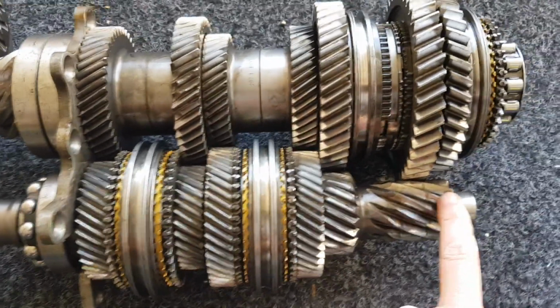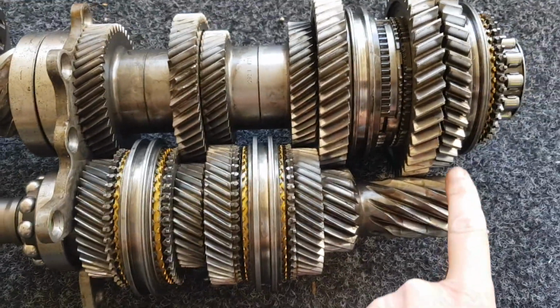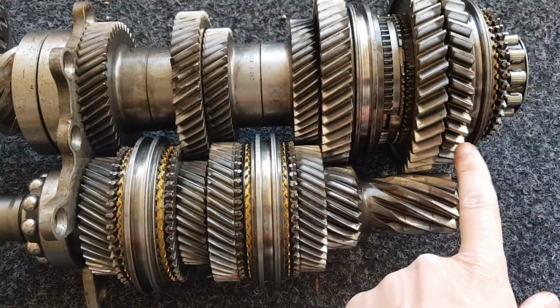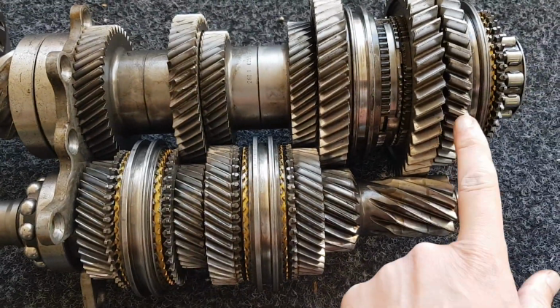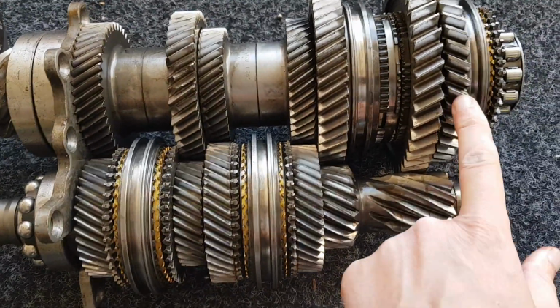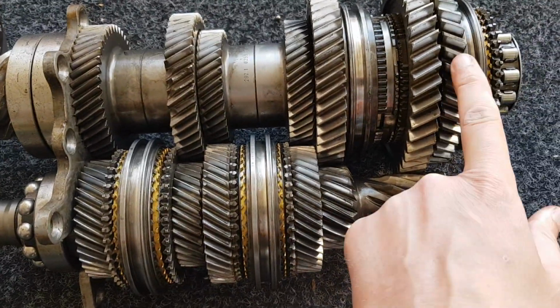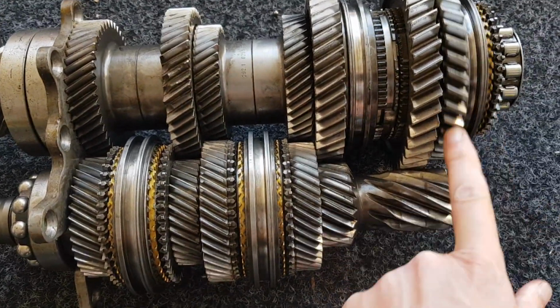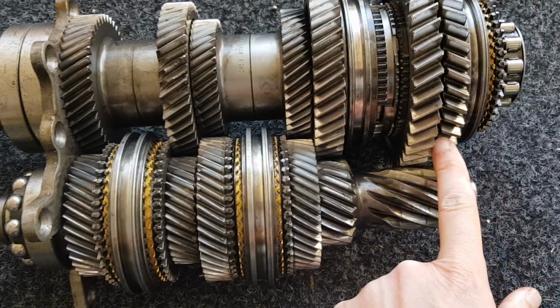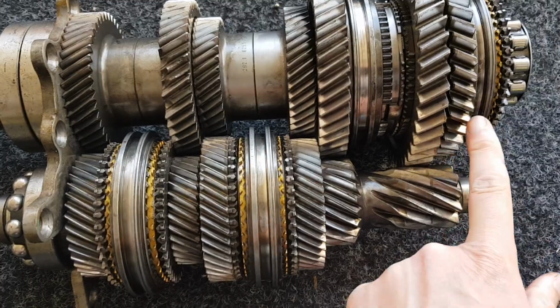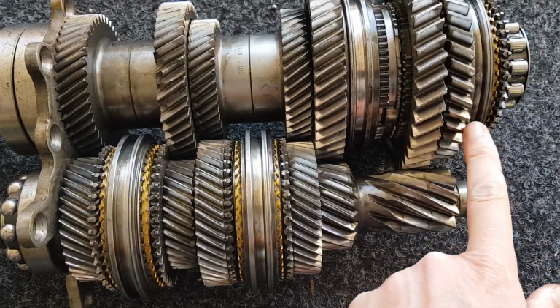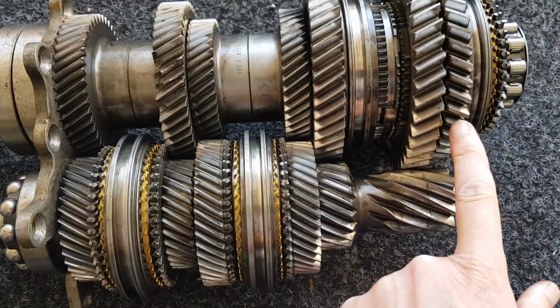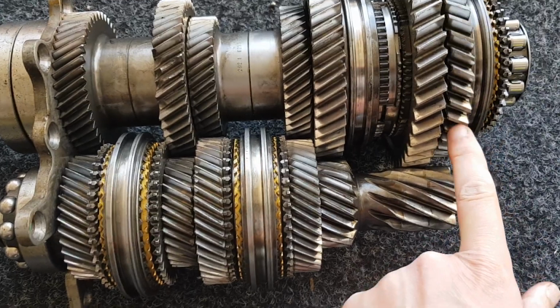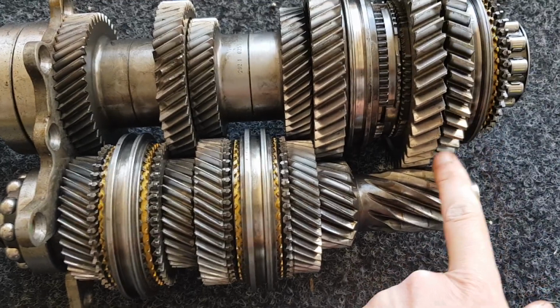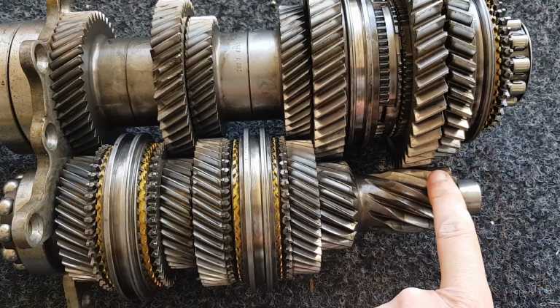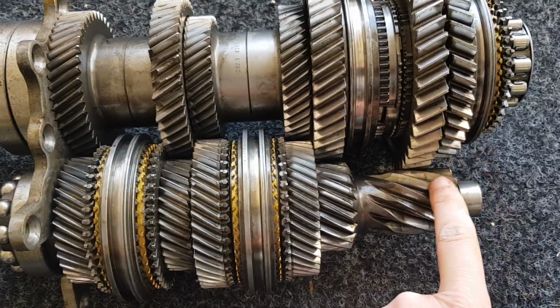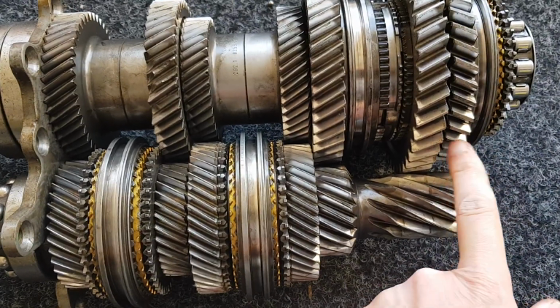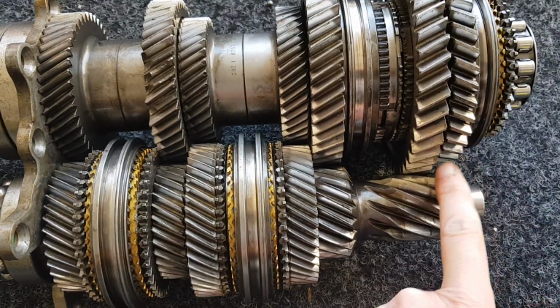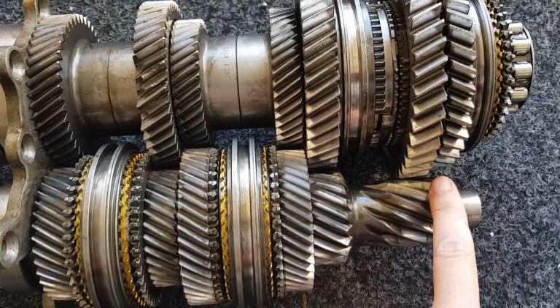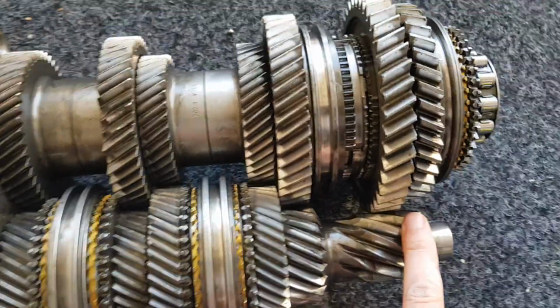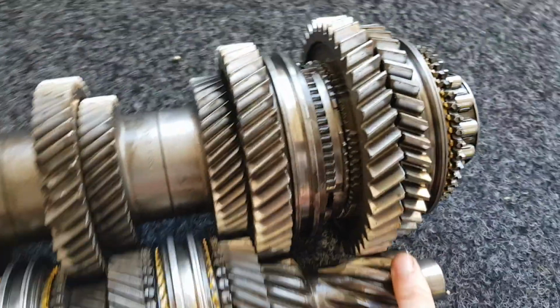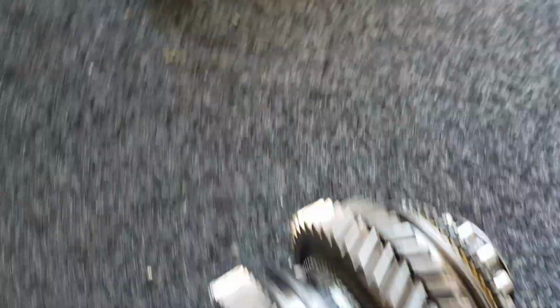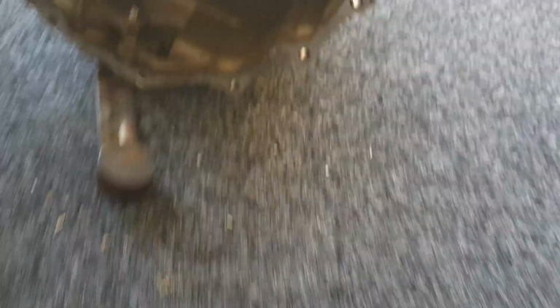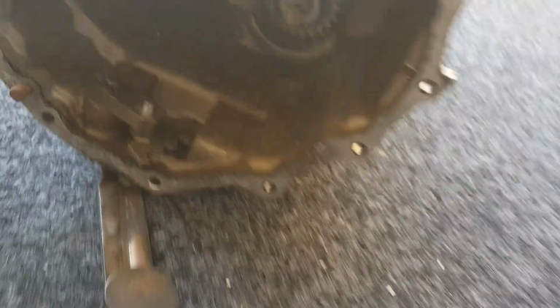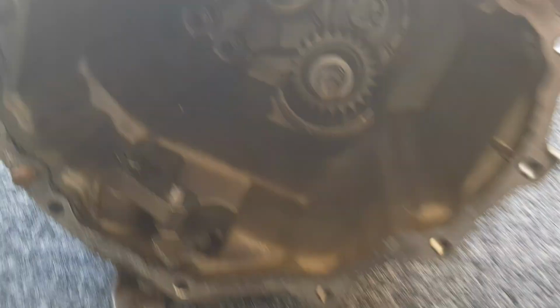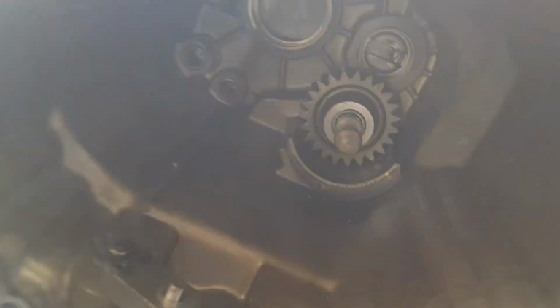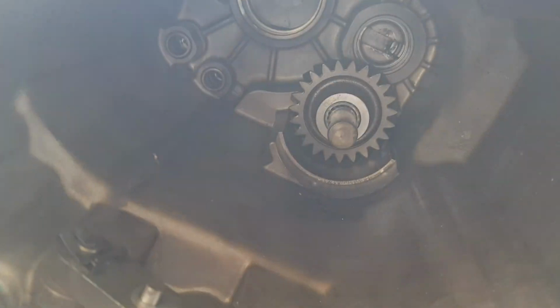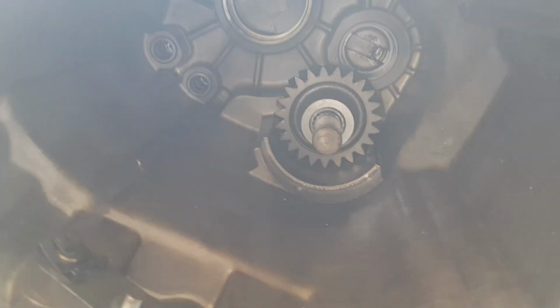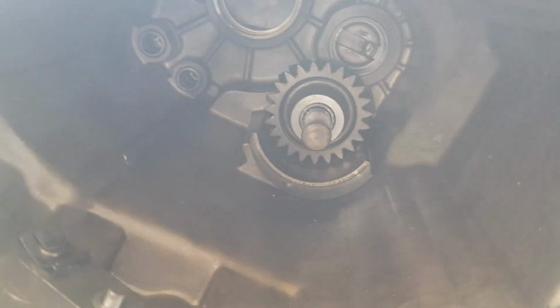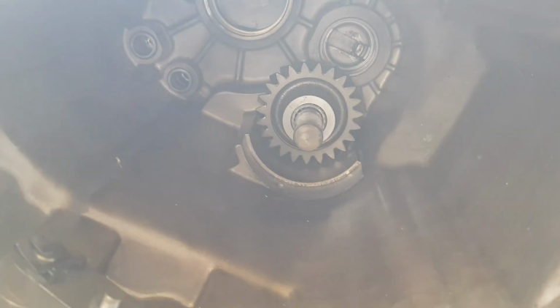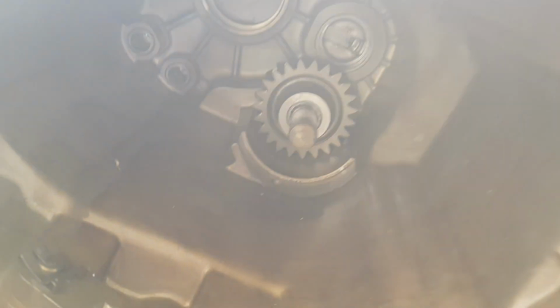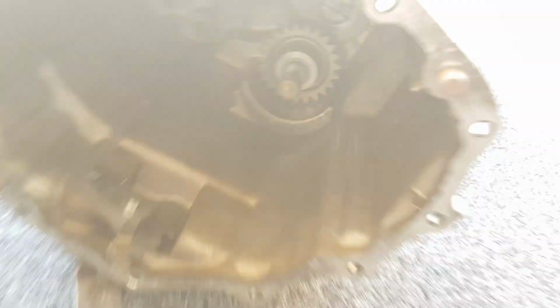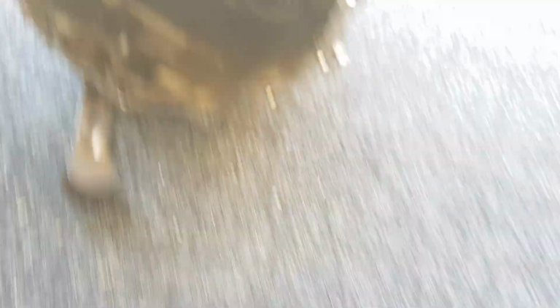Here we have the reverse gear, which has an extra idler used to change the direction. The idler is in the nose of the gearbox.